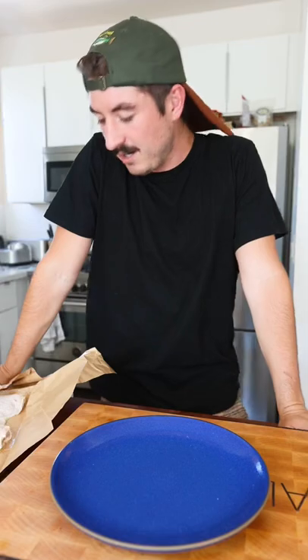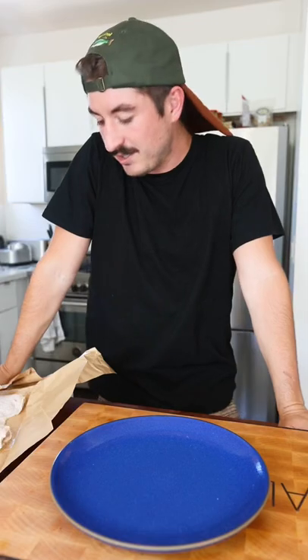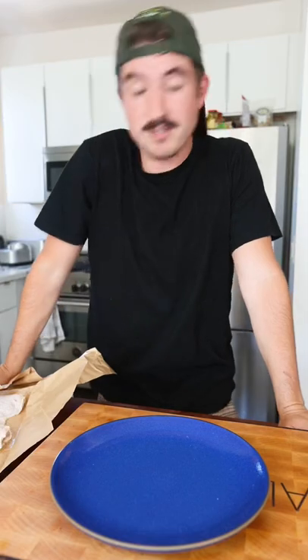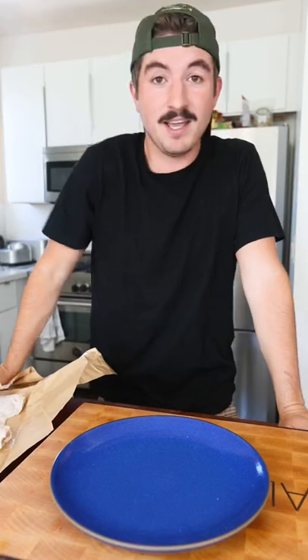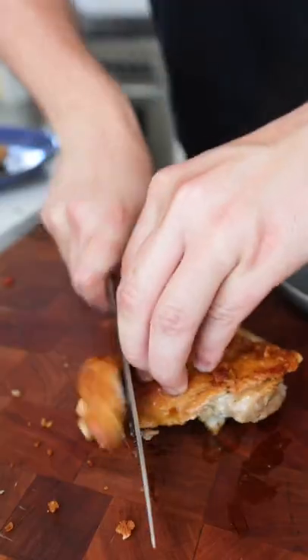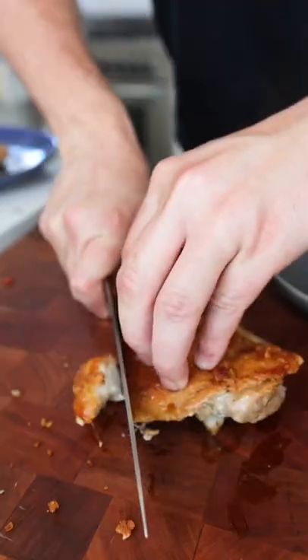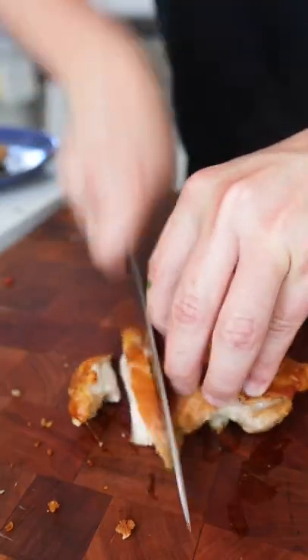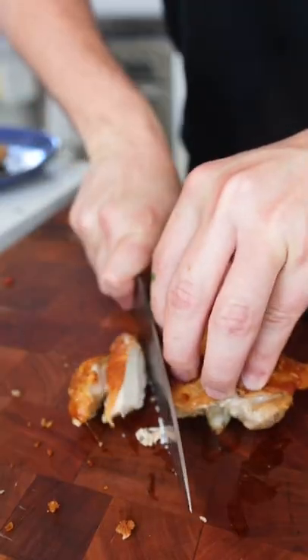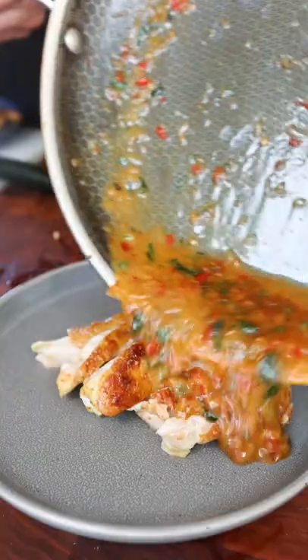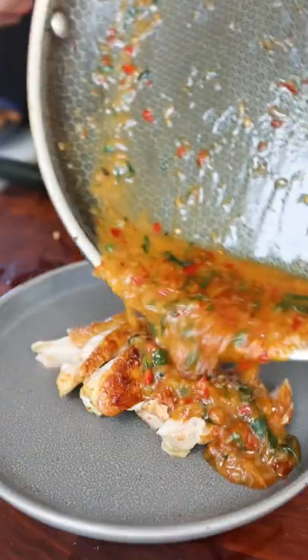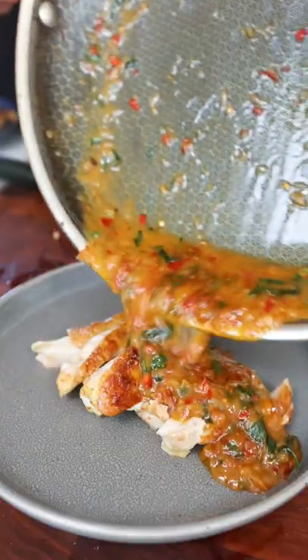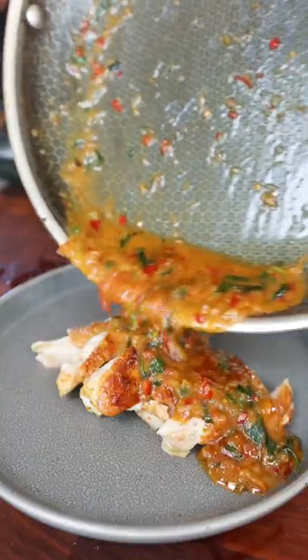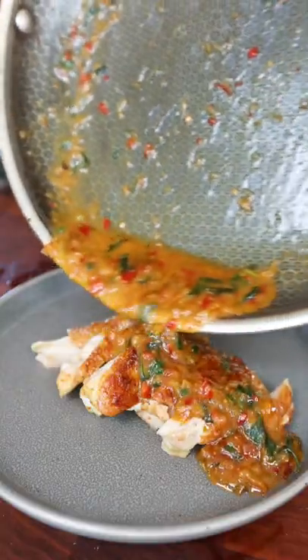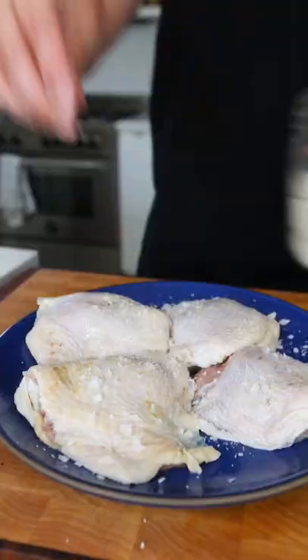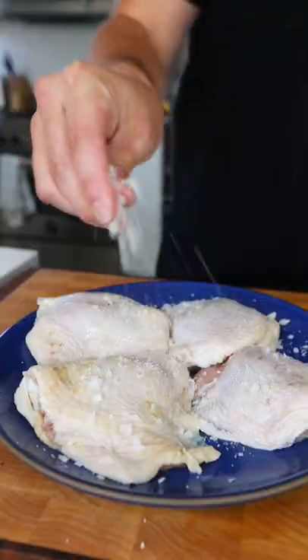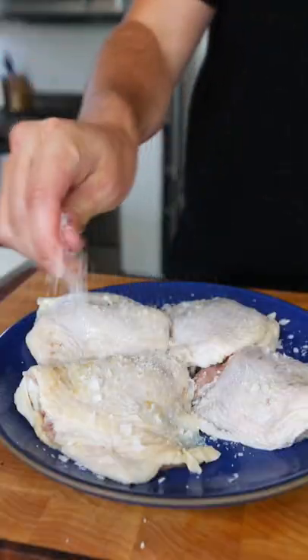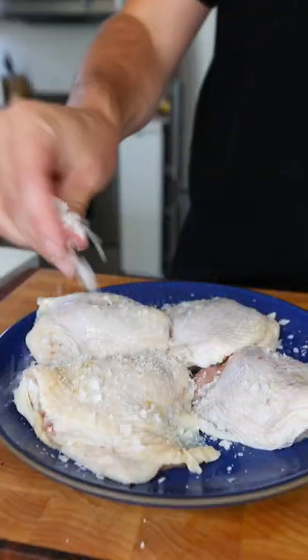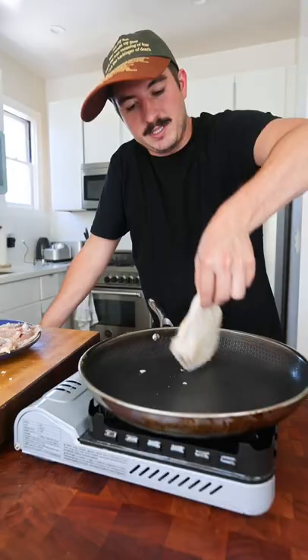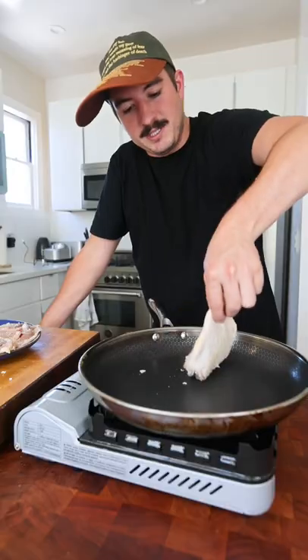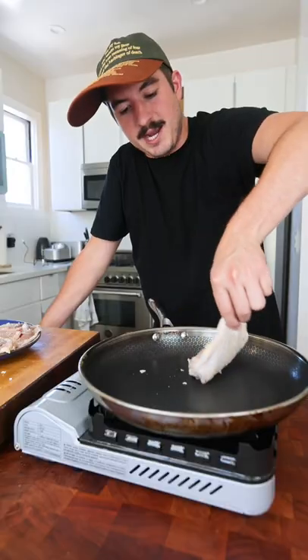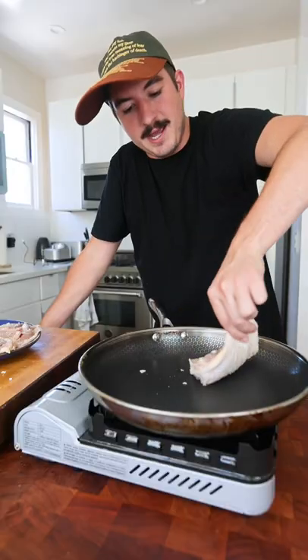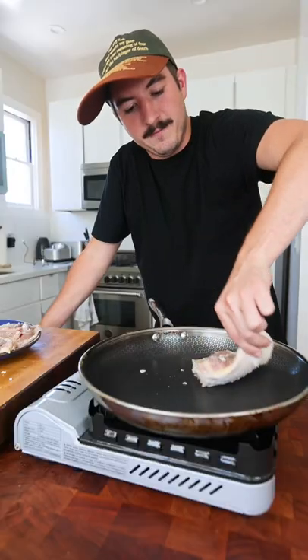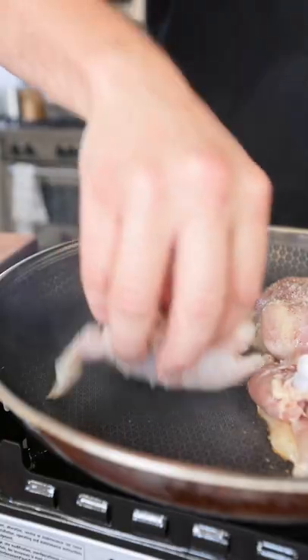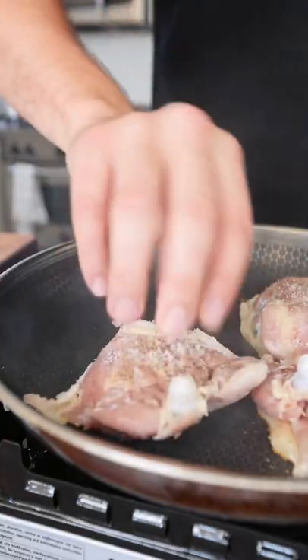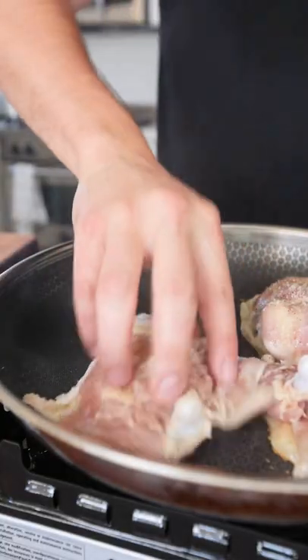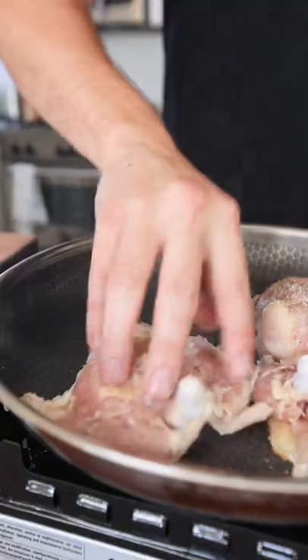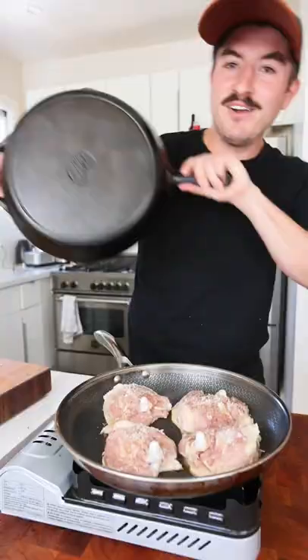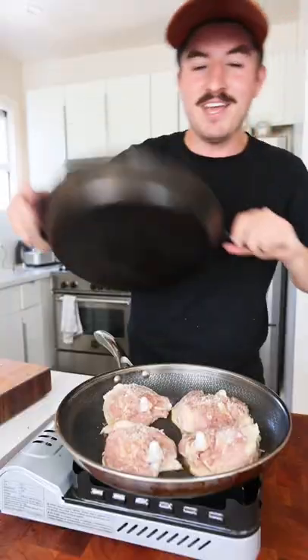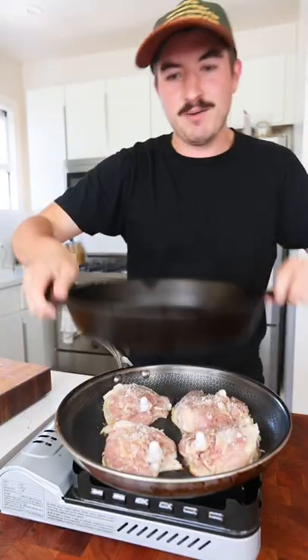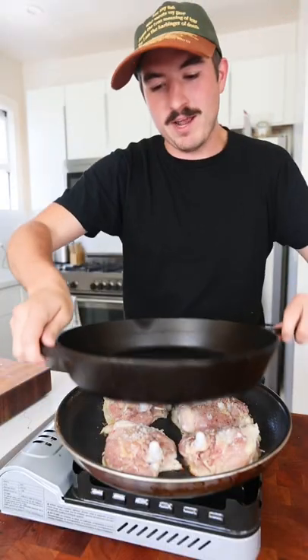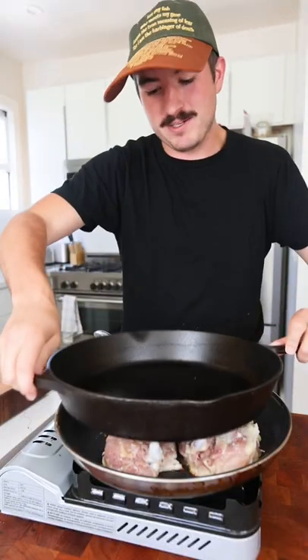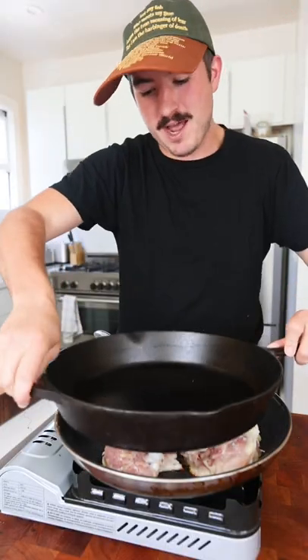Alright, it's Thursday, I got my big hat on, and we're making chicken thighs. Skin side down — get your cast iron and right on top.